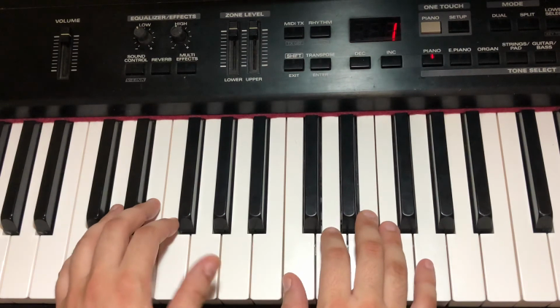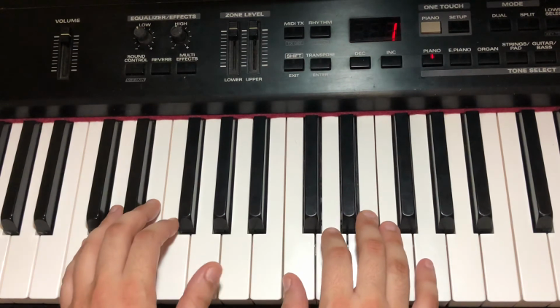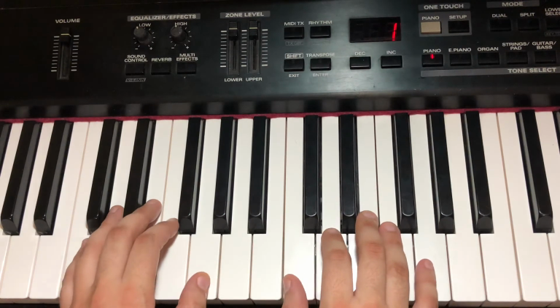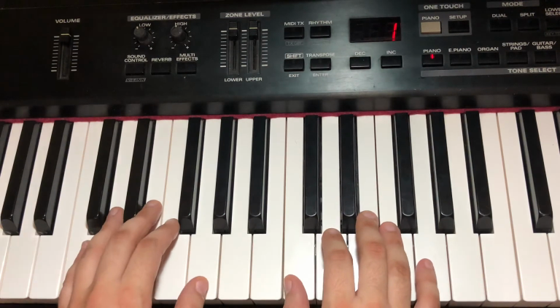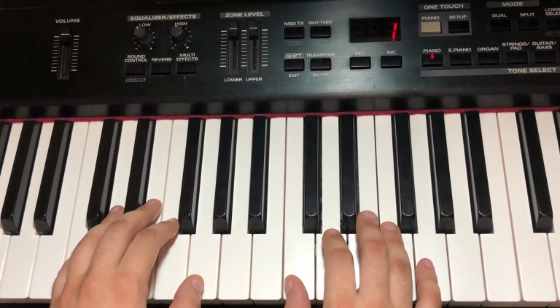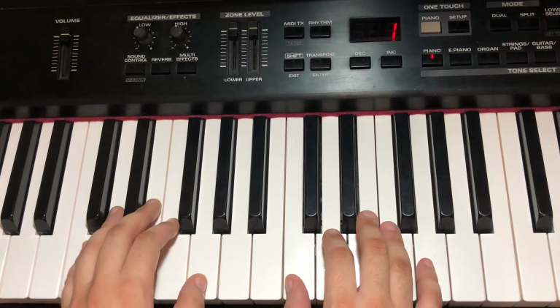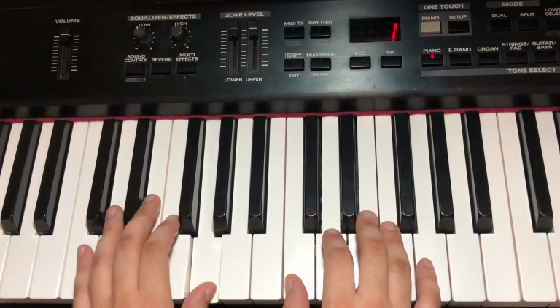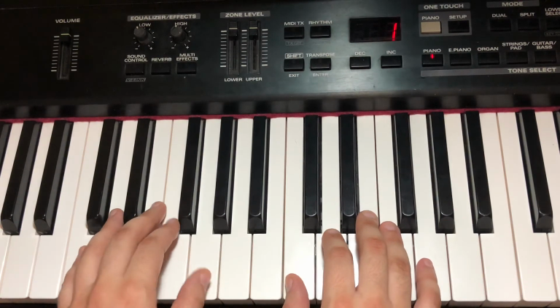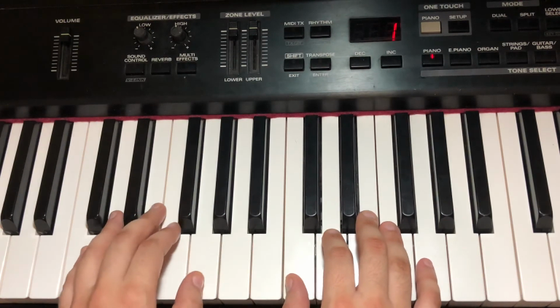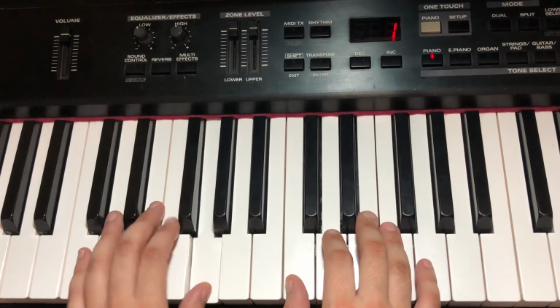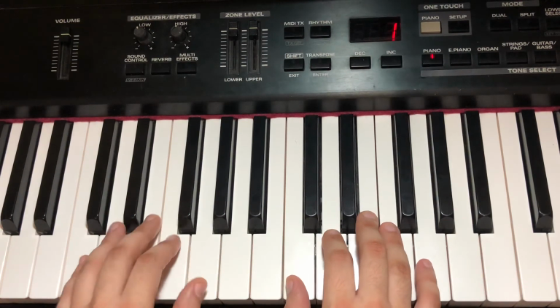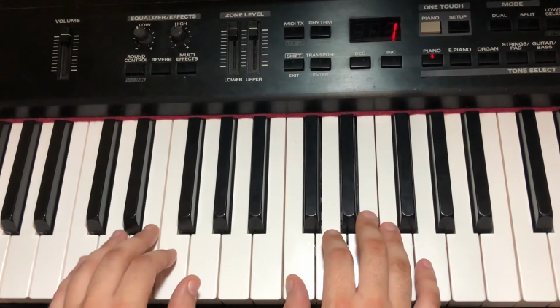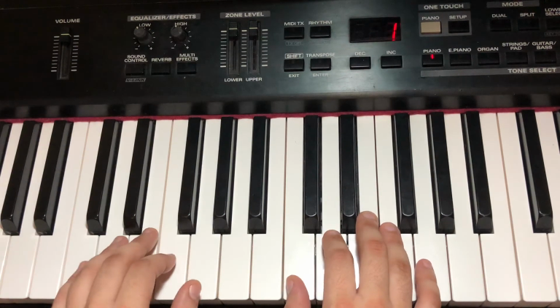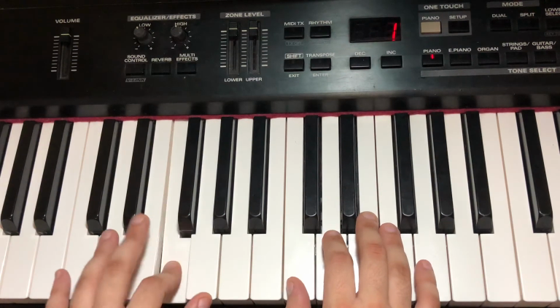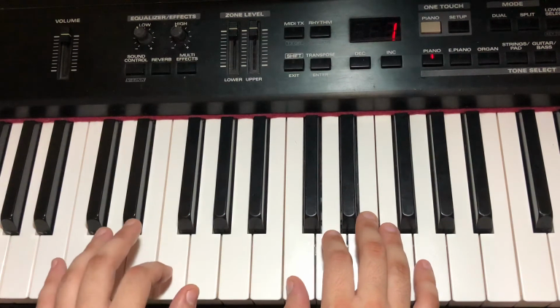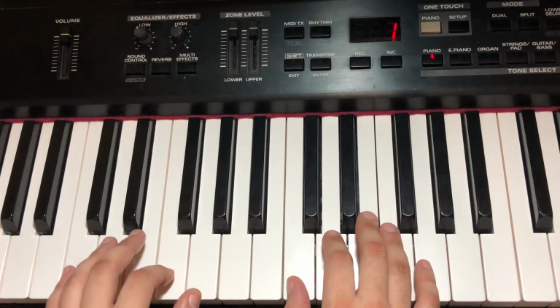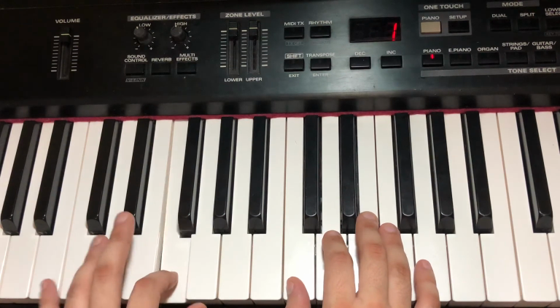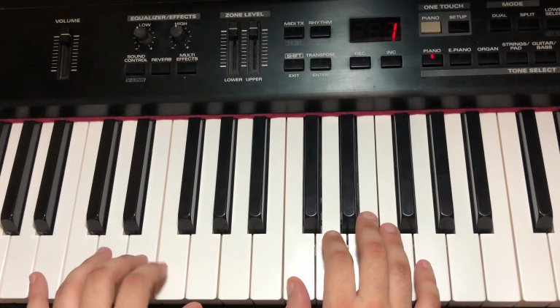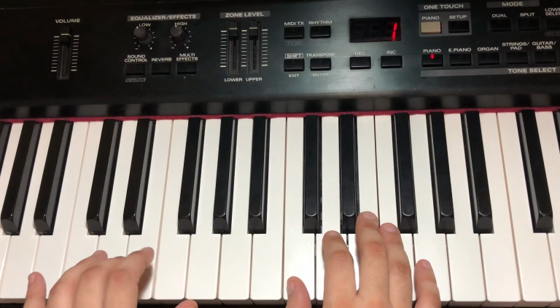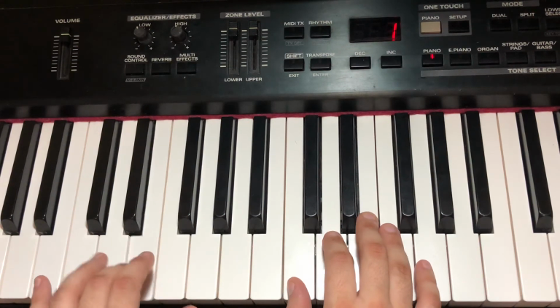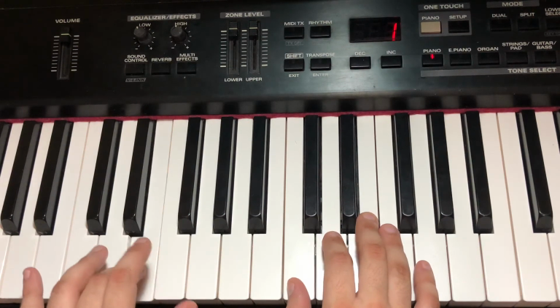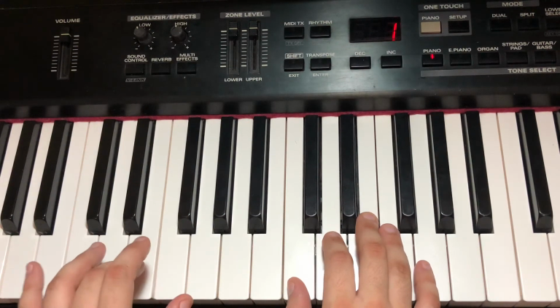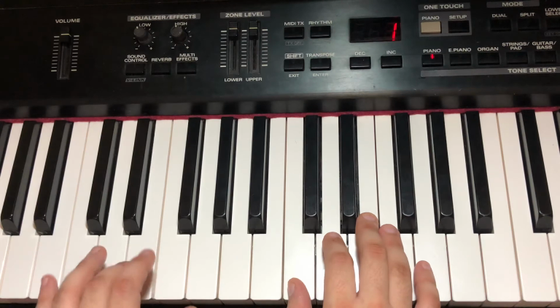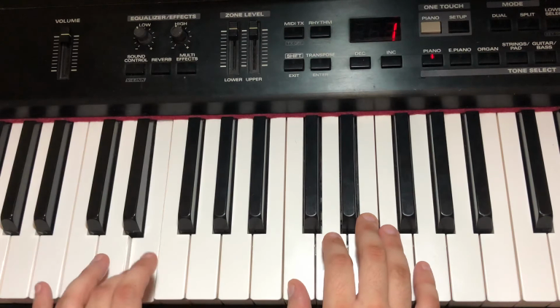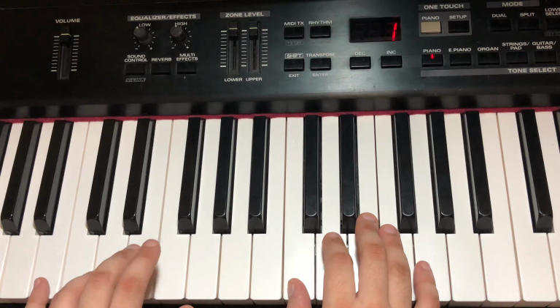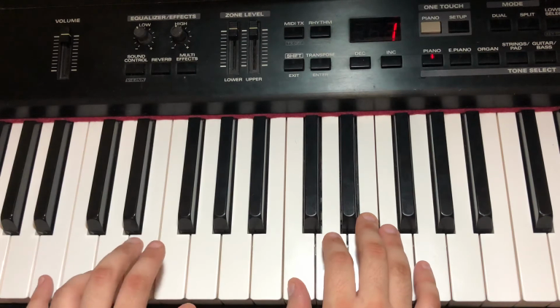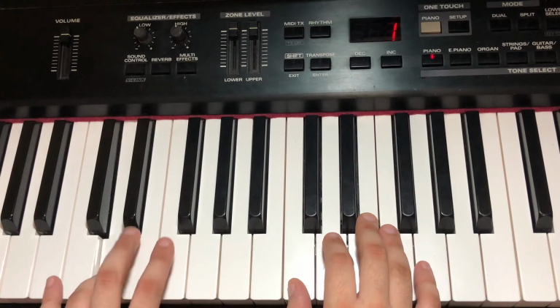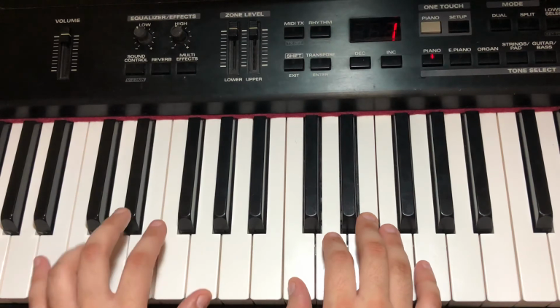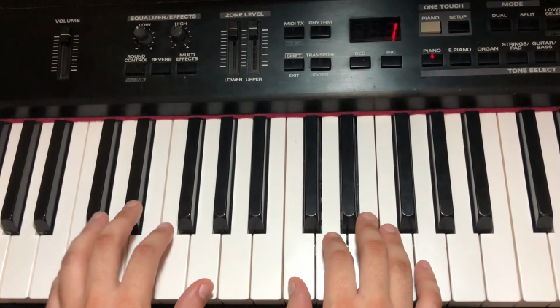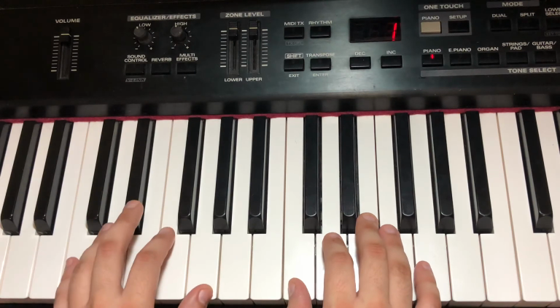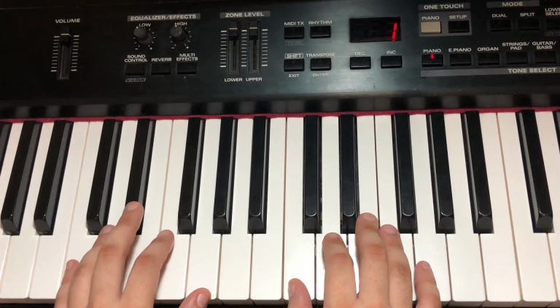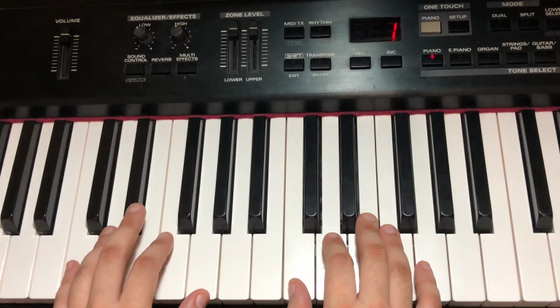Left hand: G, G, F, F, F, E, E, D. Rest.